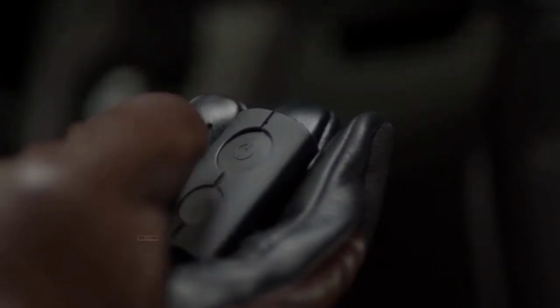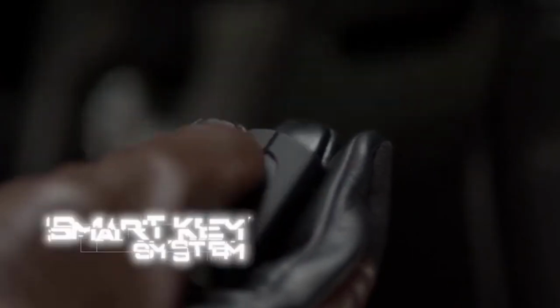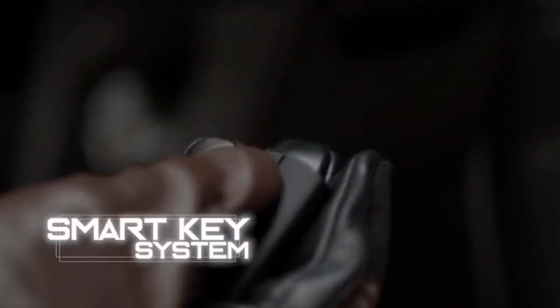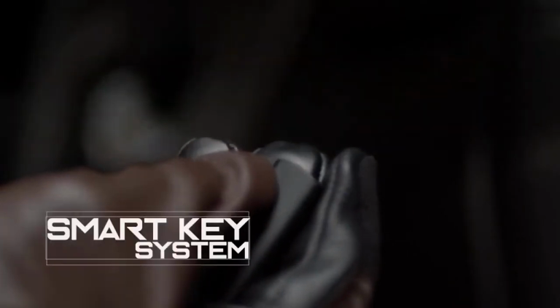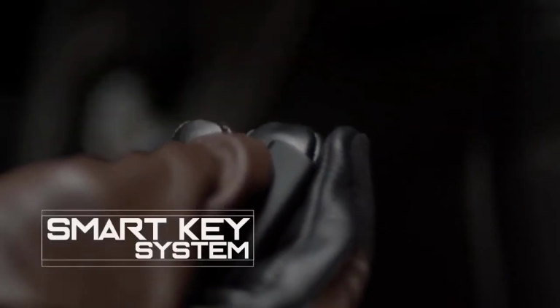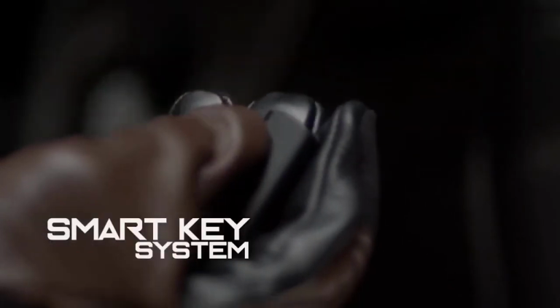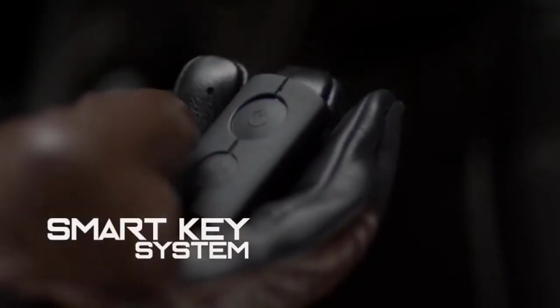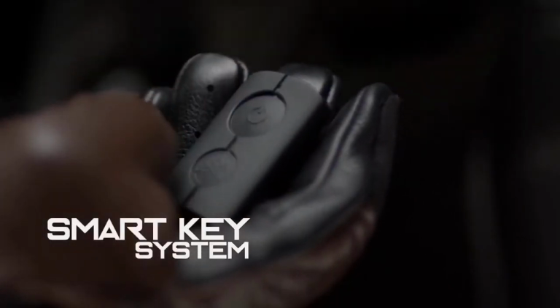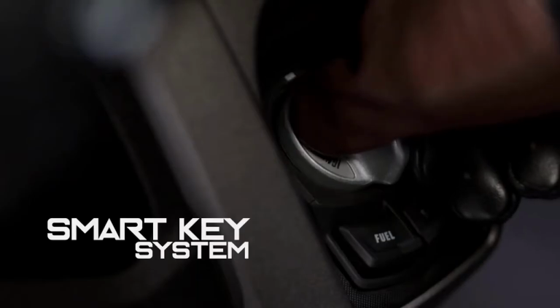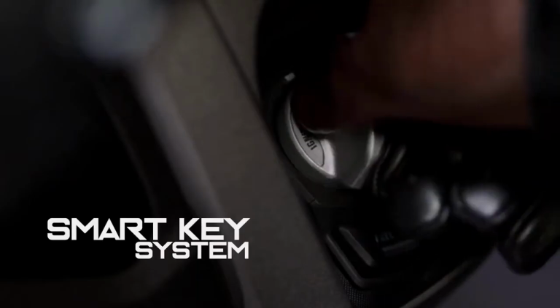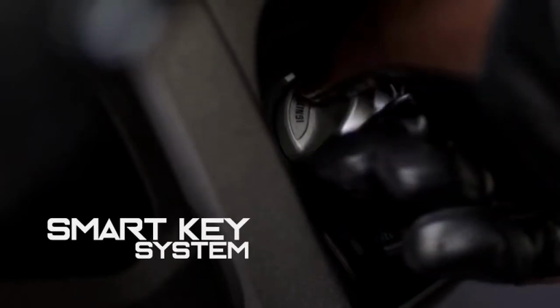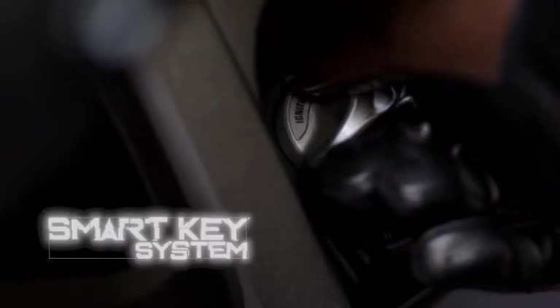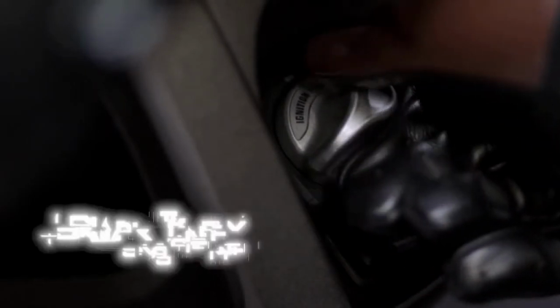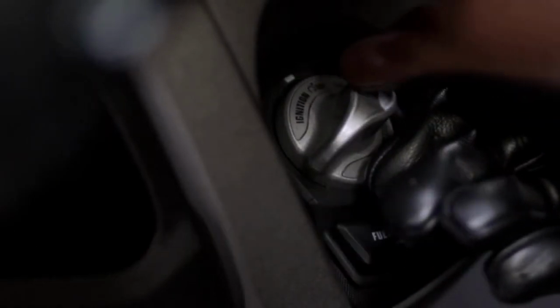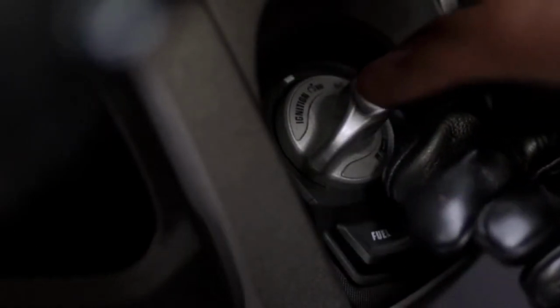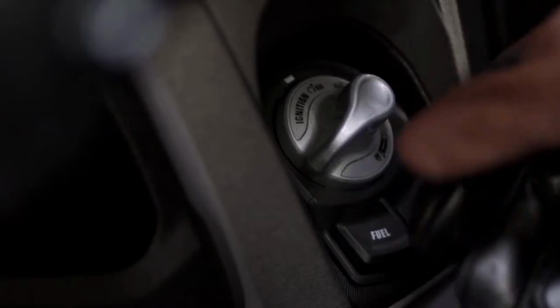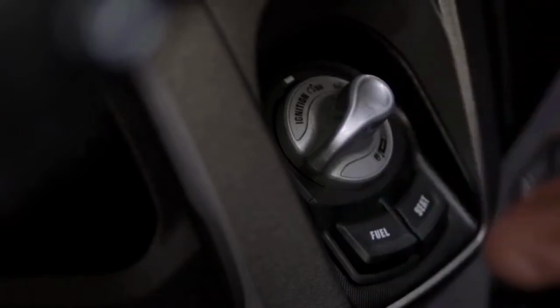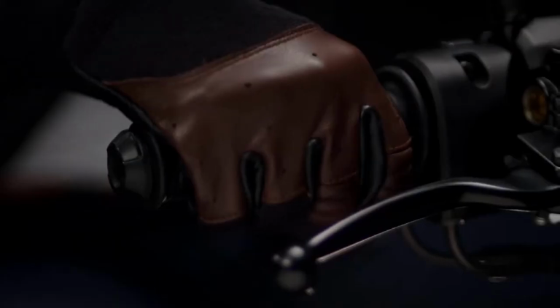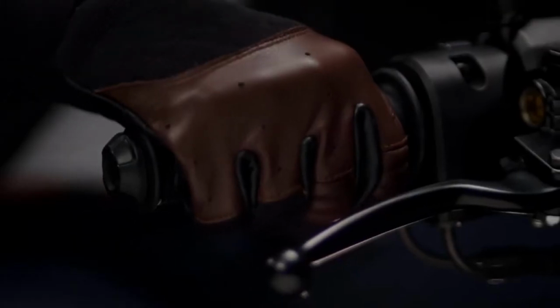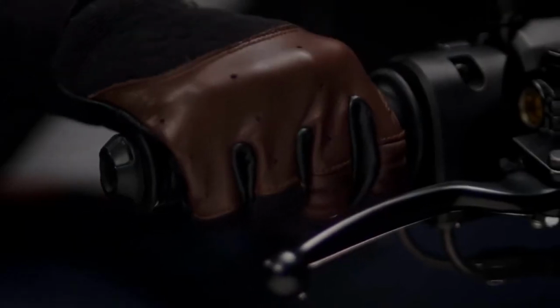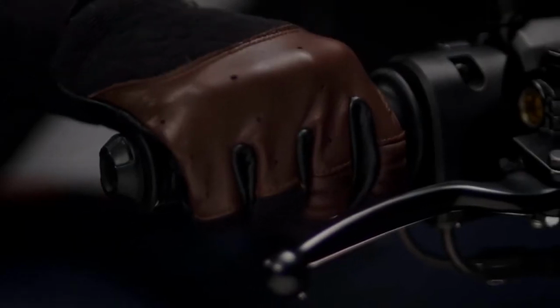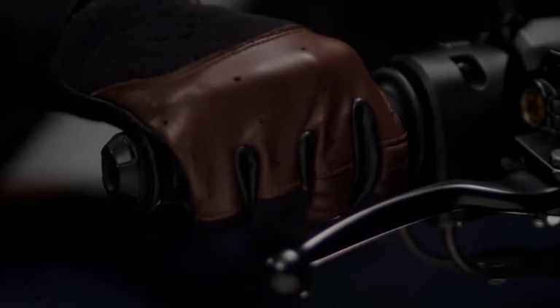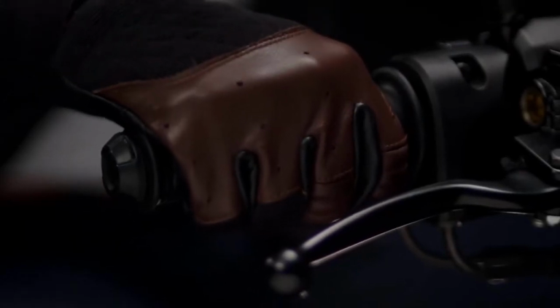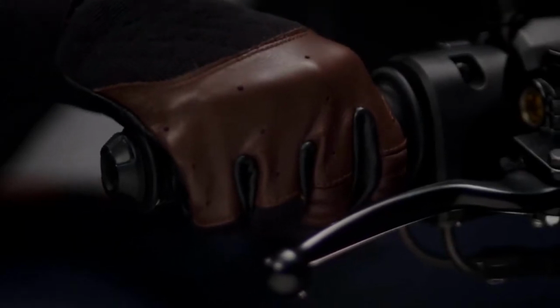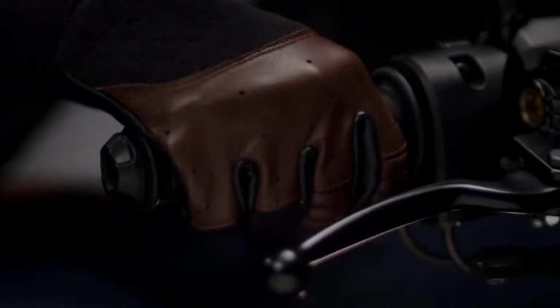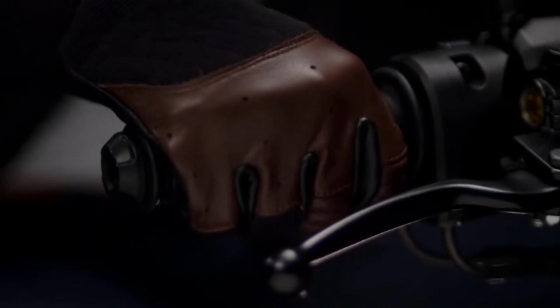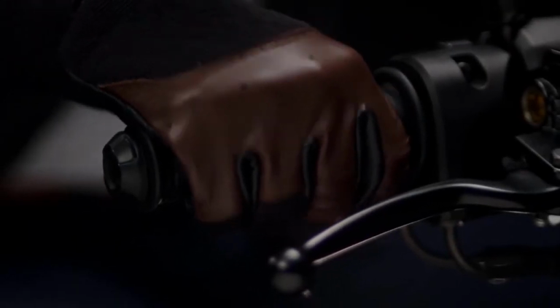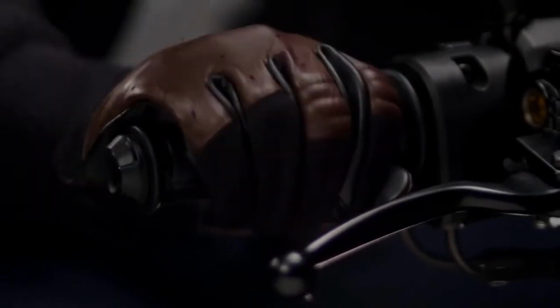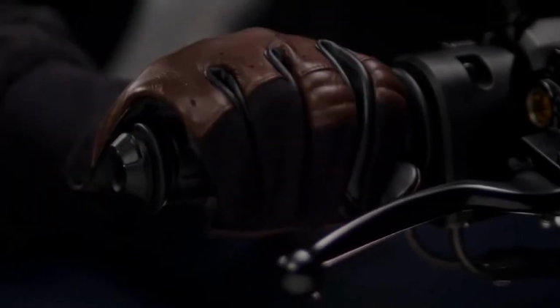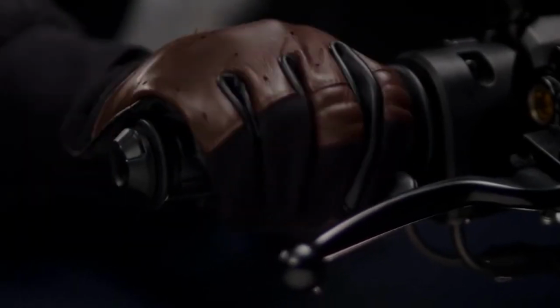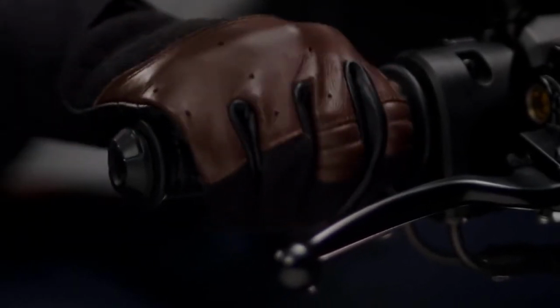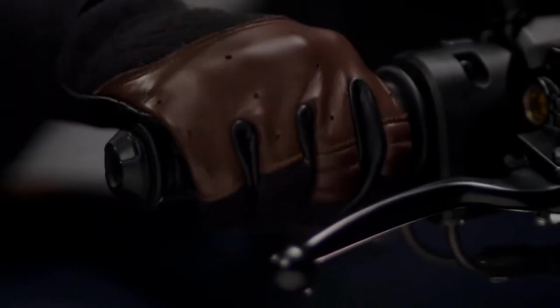The machine detects the smart key on the rider, which allows use of the main switch knob to start without needing to insert the key.